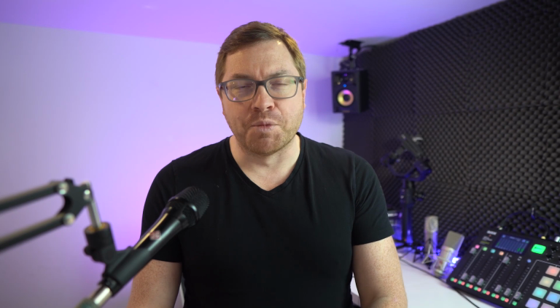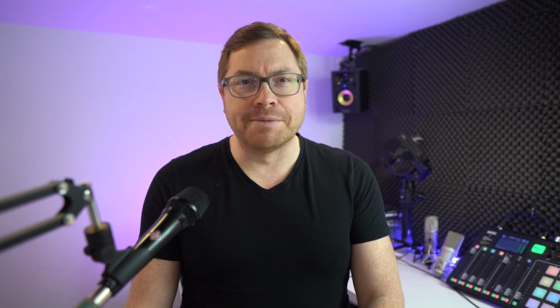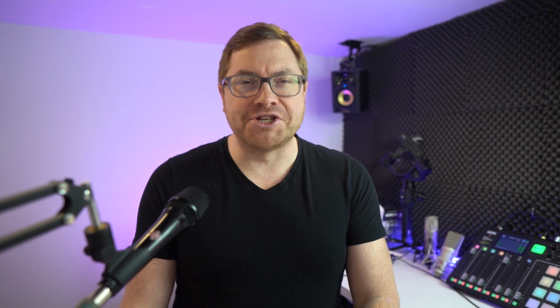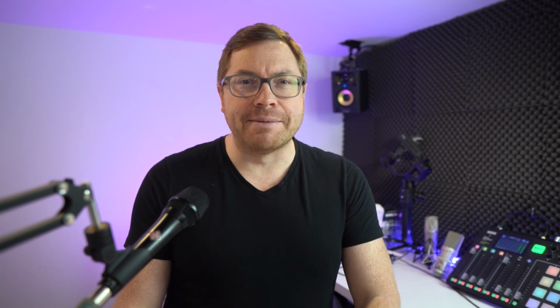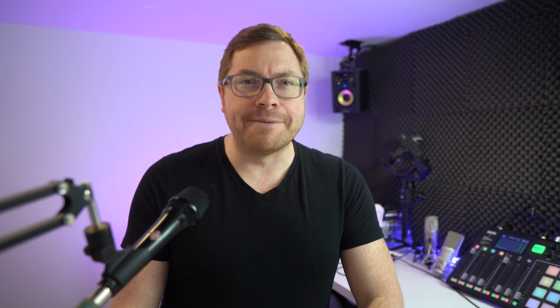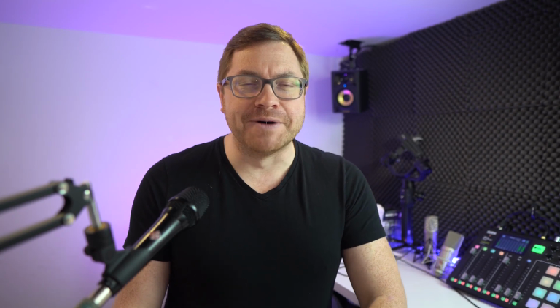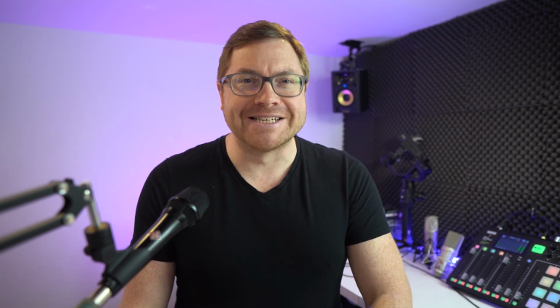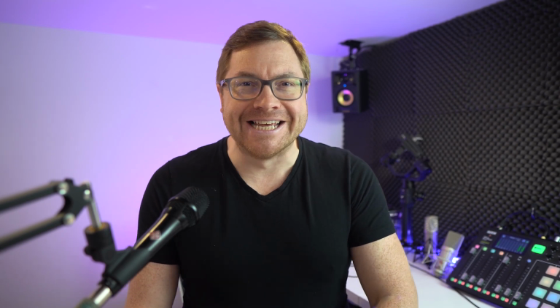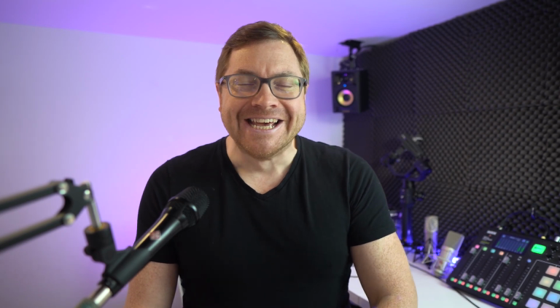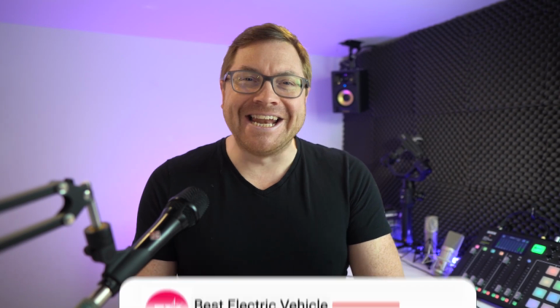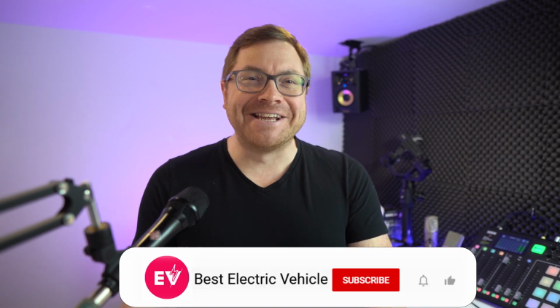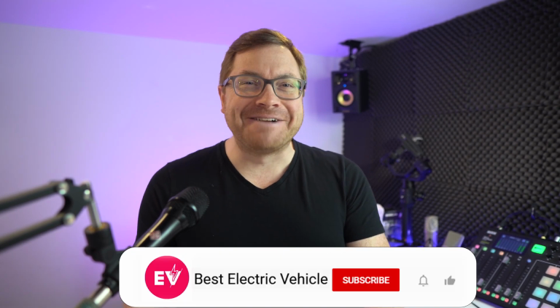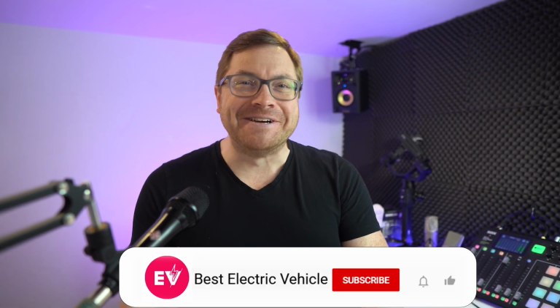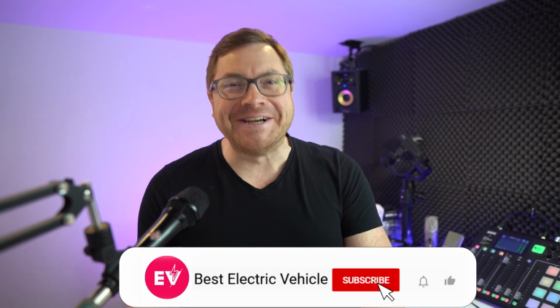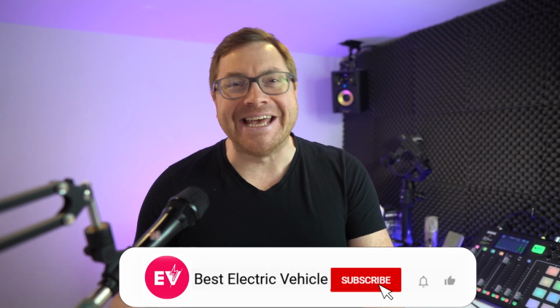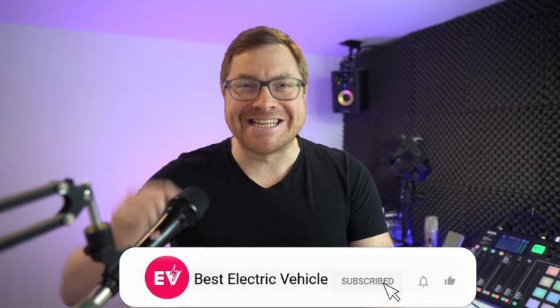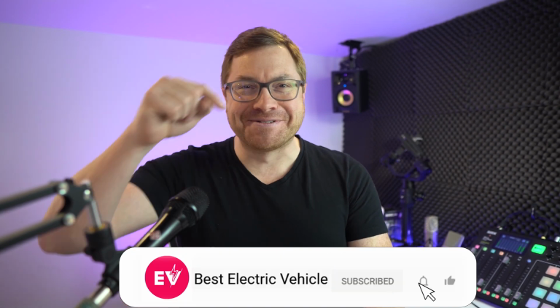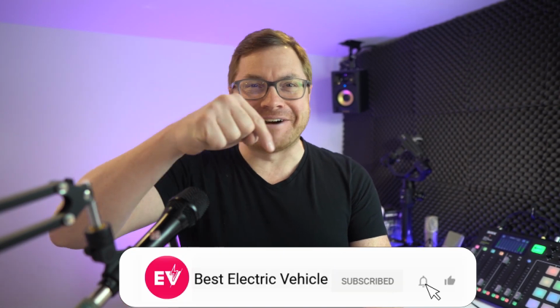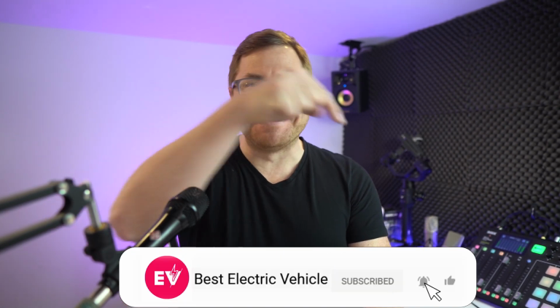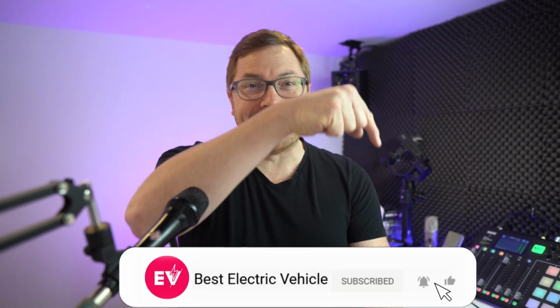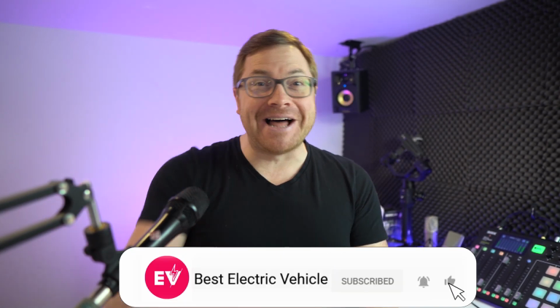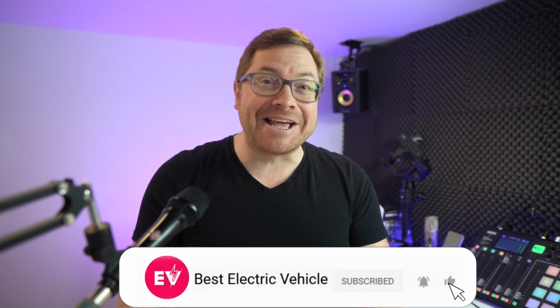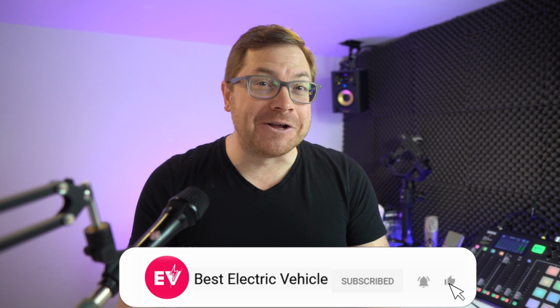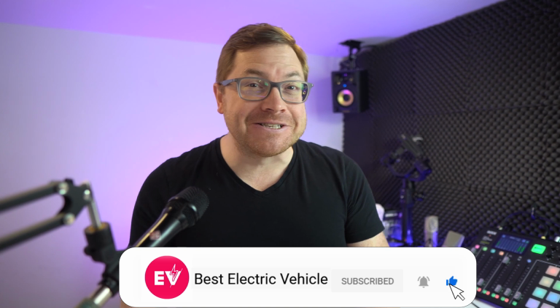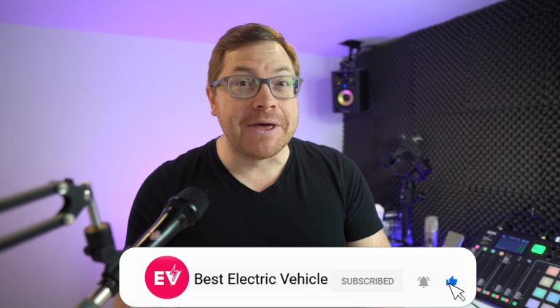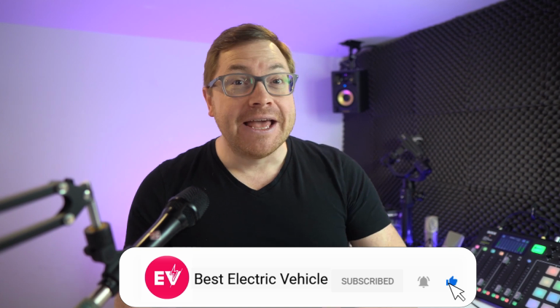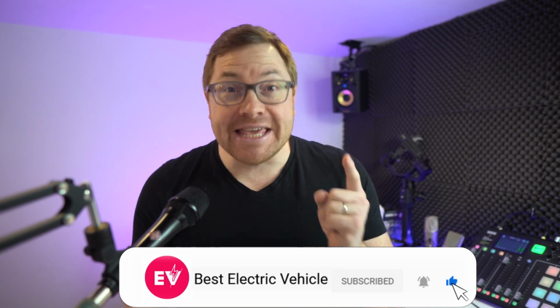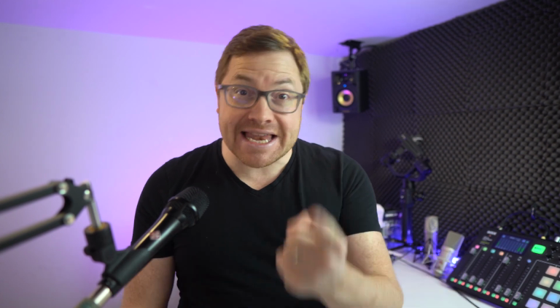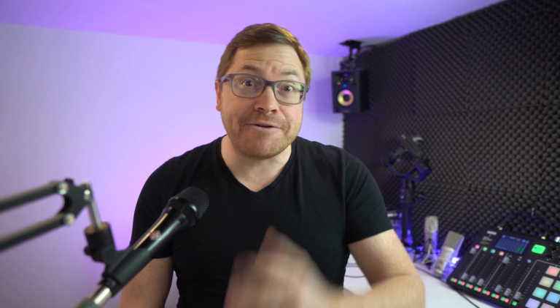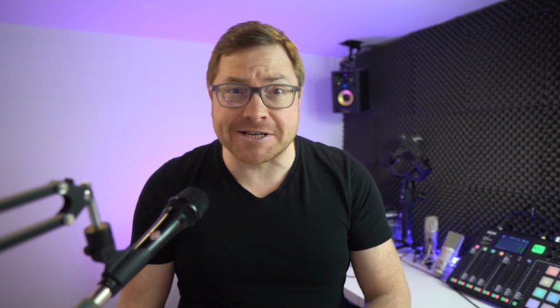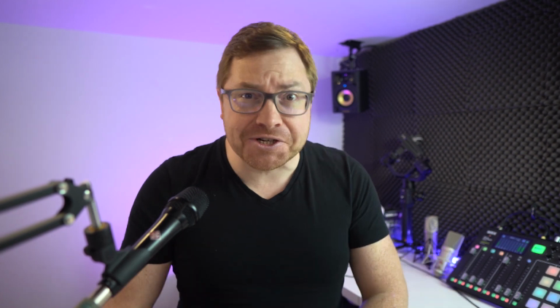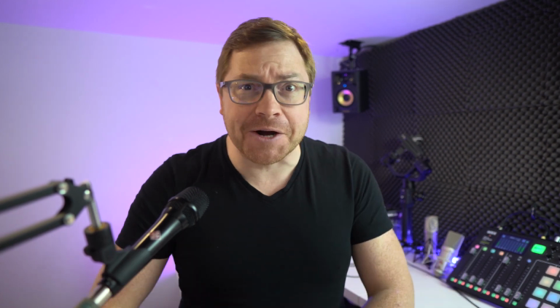Welcome to the channel. My name is Martin Lee. If you like what we do here, hit subscribe and the bell icon so you never miss a show.